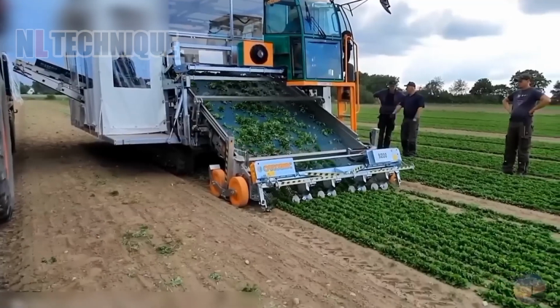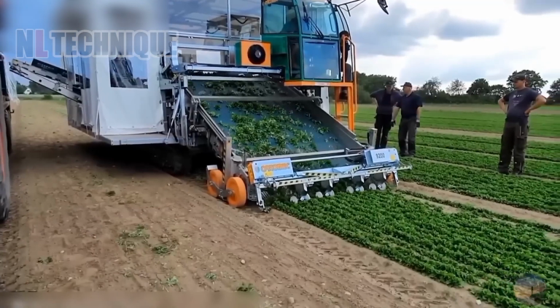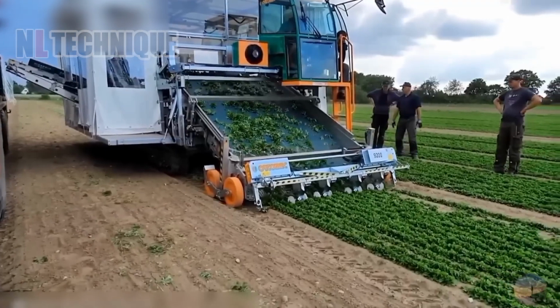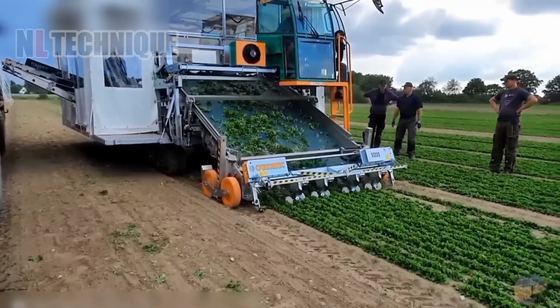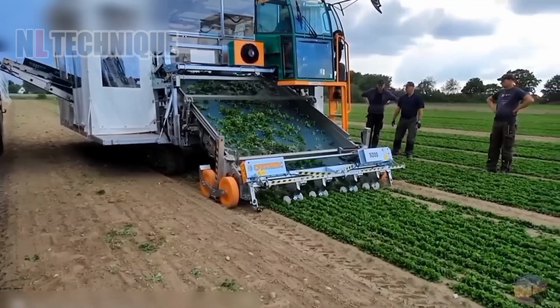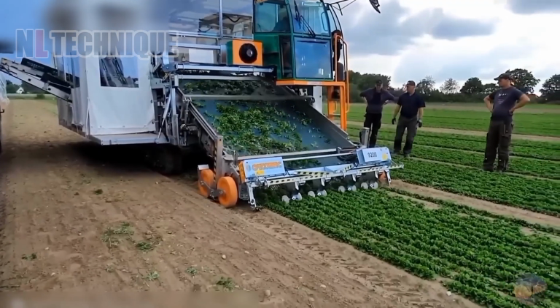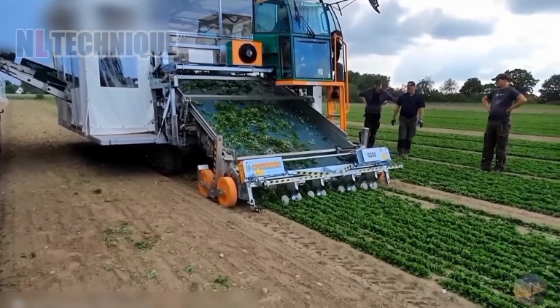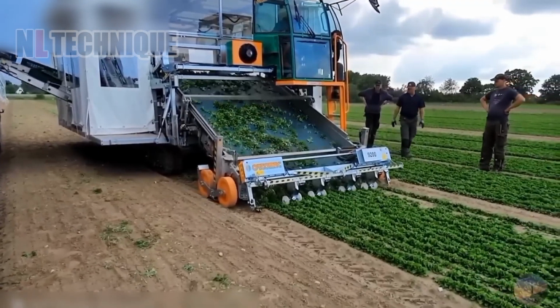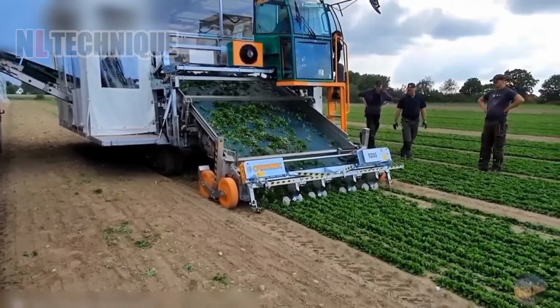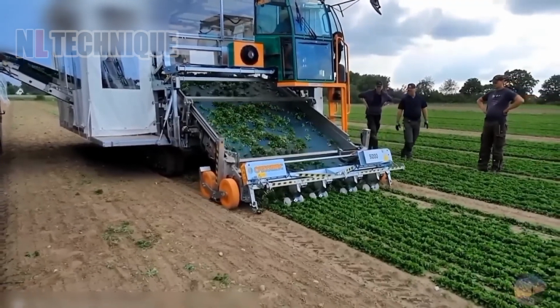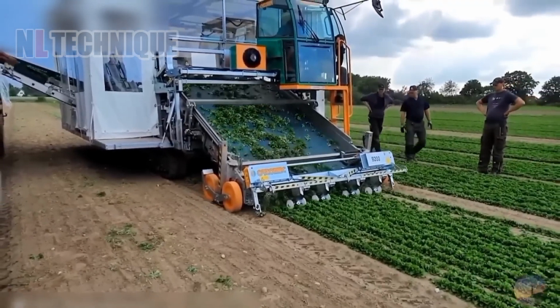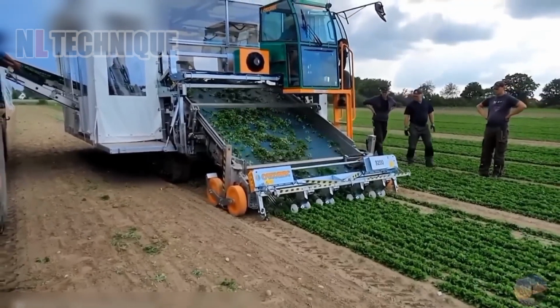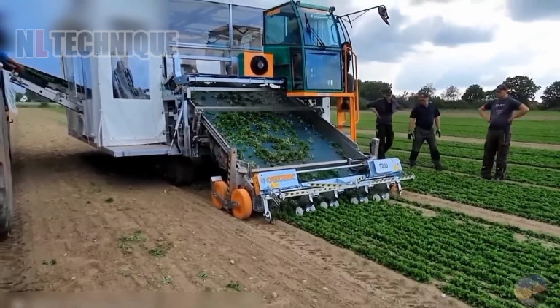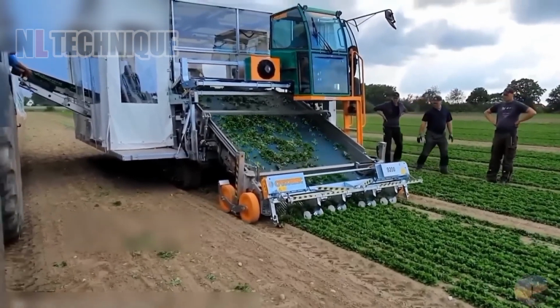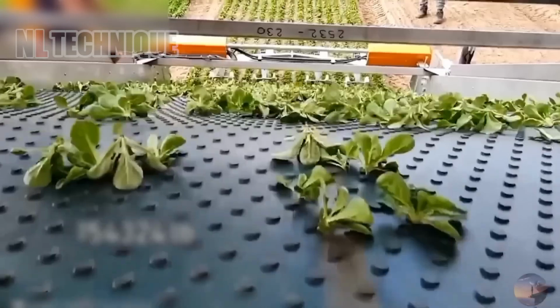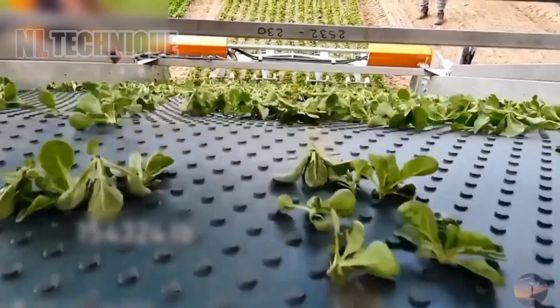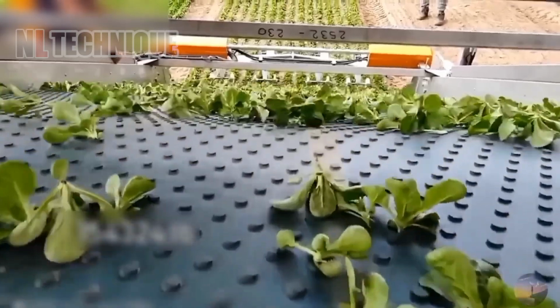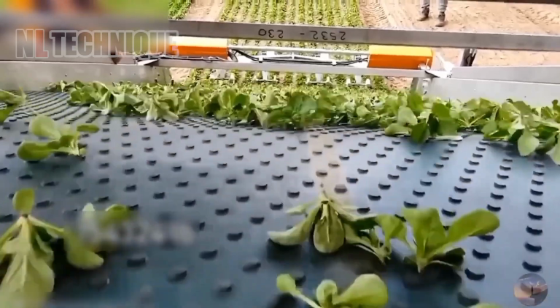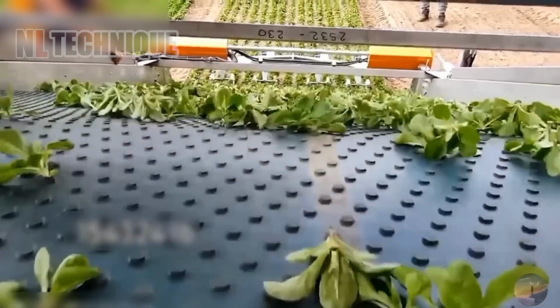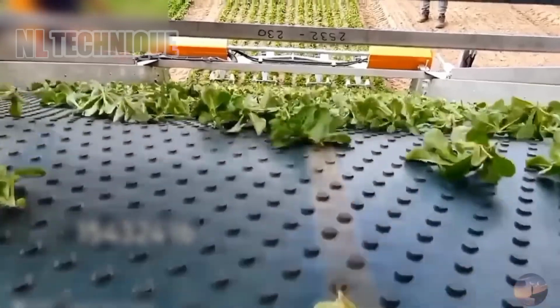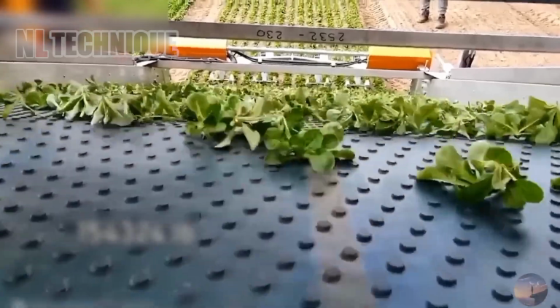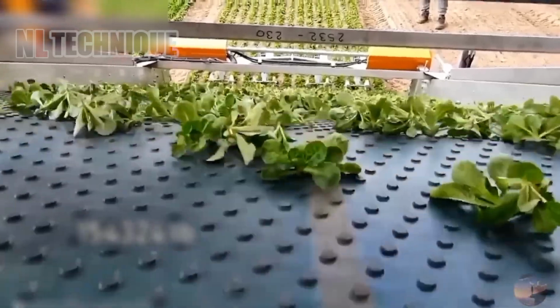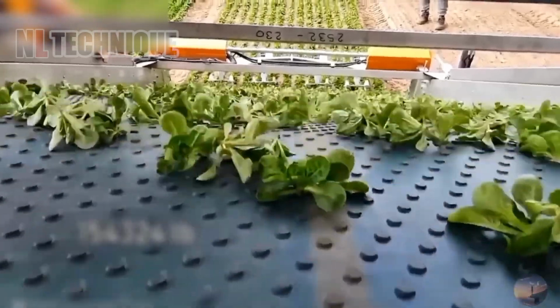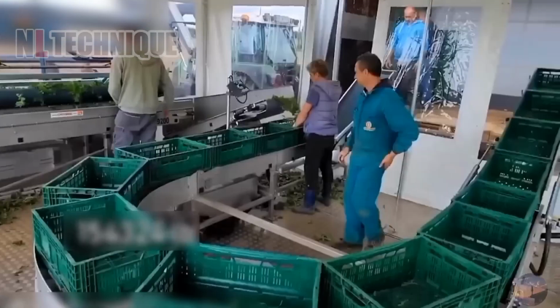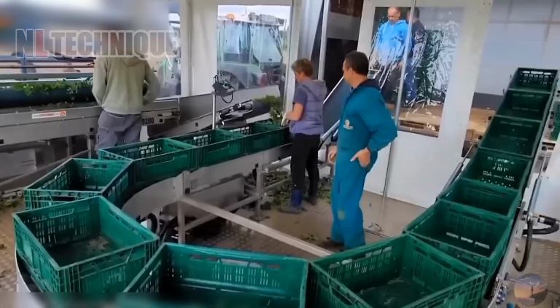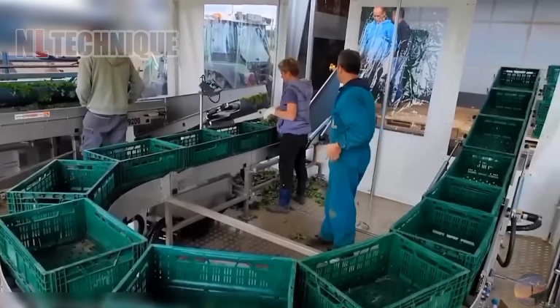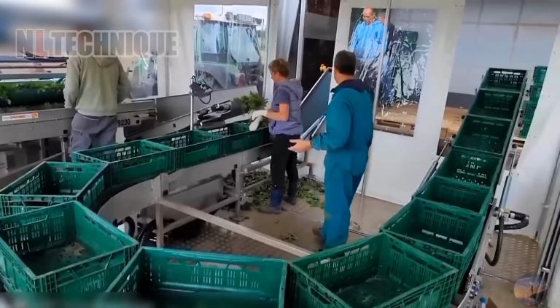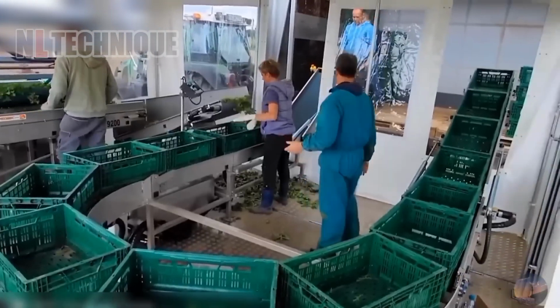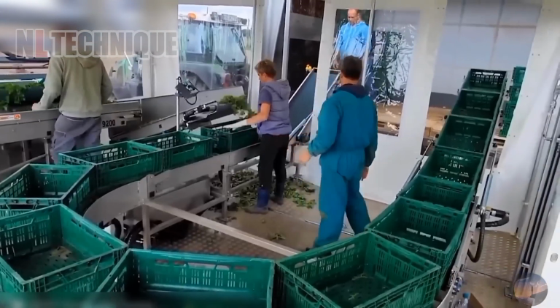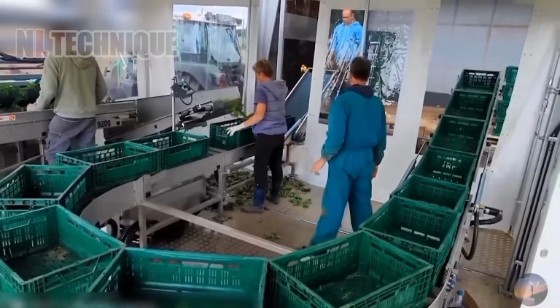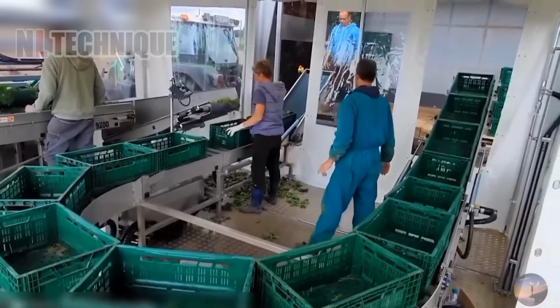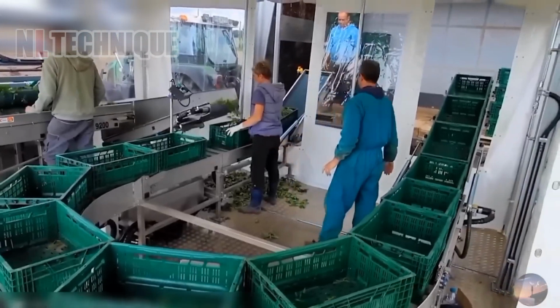Check out this mobile facility capable of processing a staggering 70 tons of salad every hour.